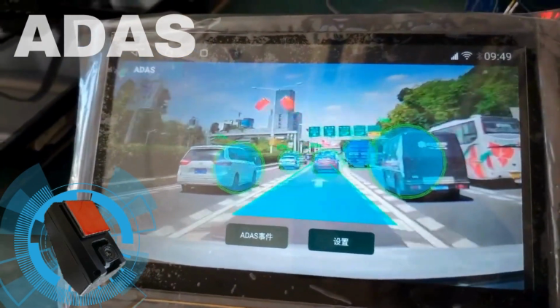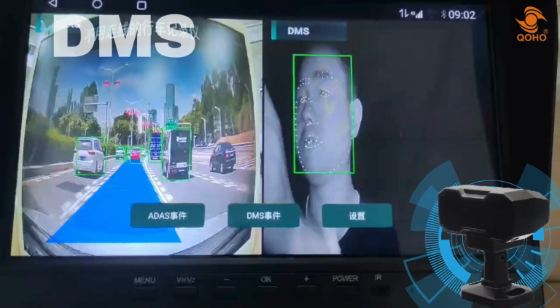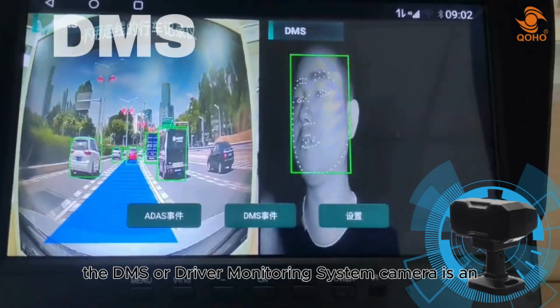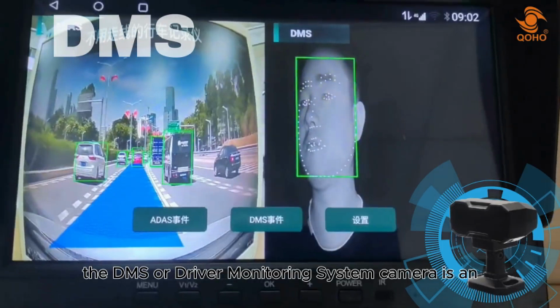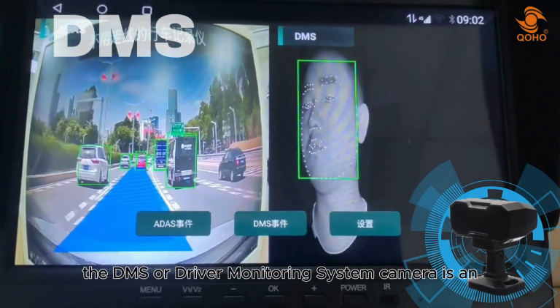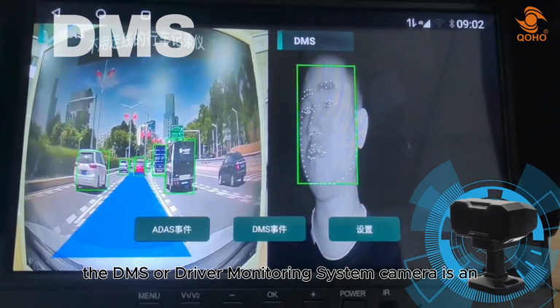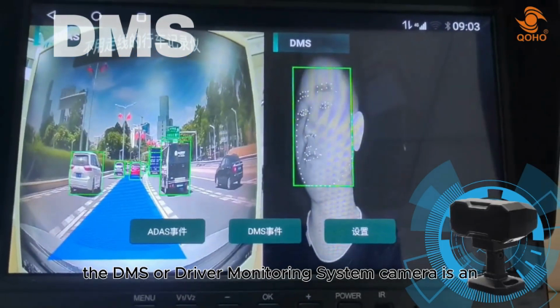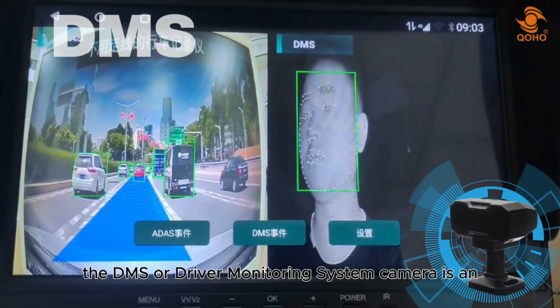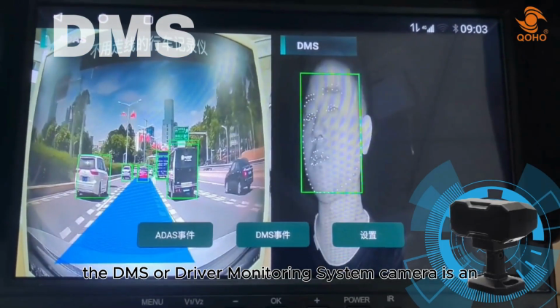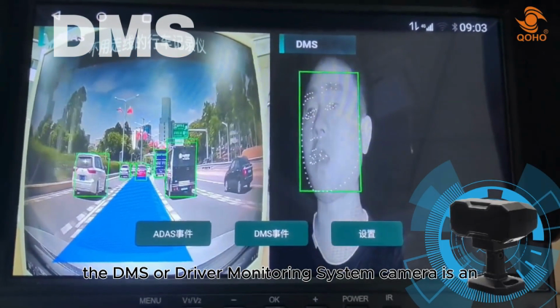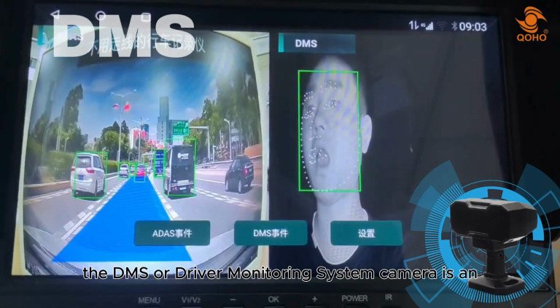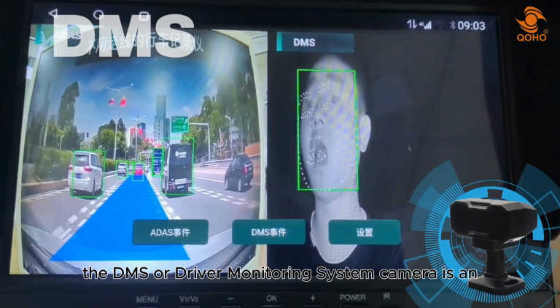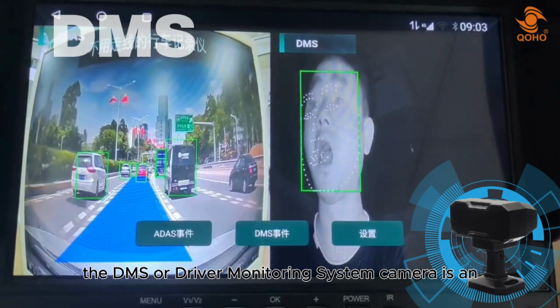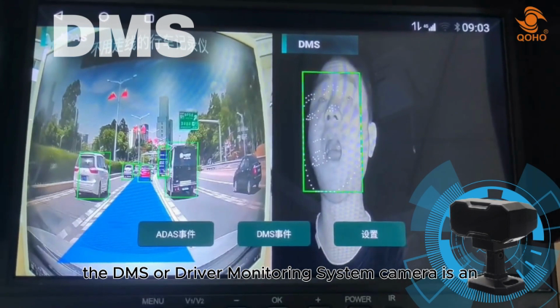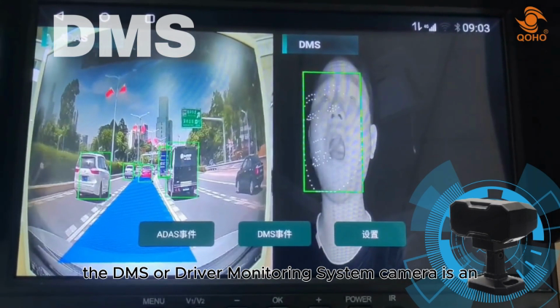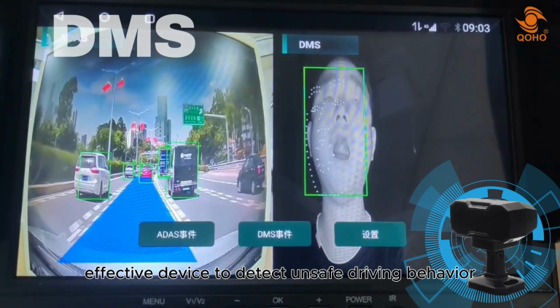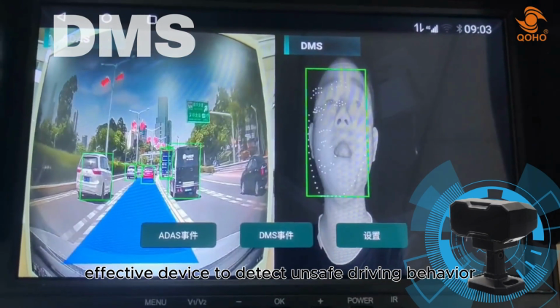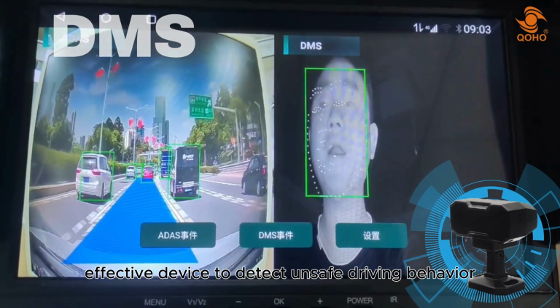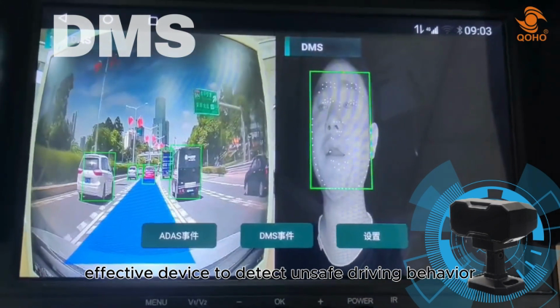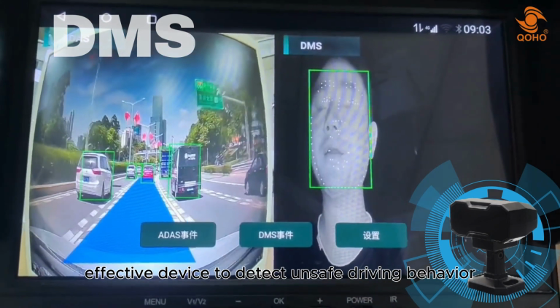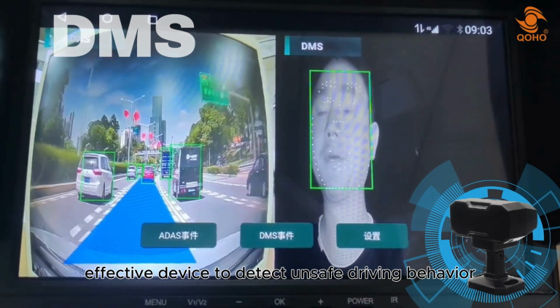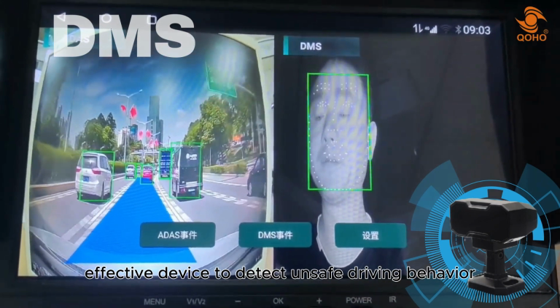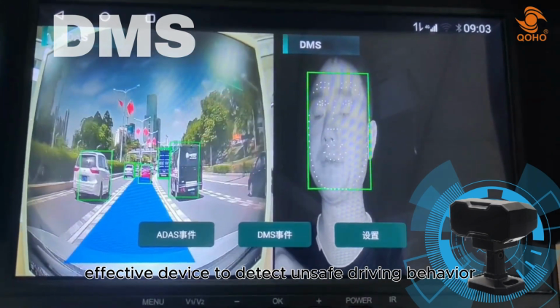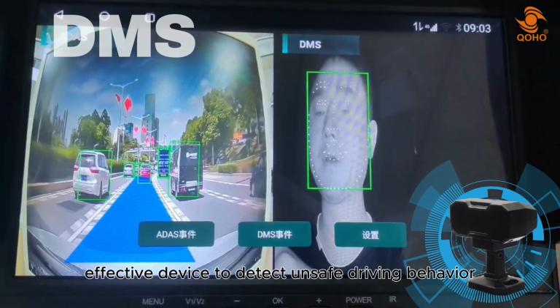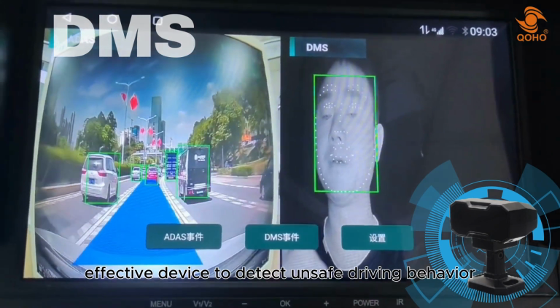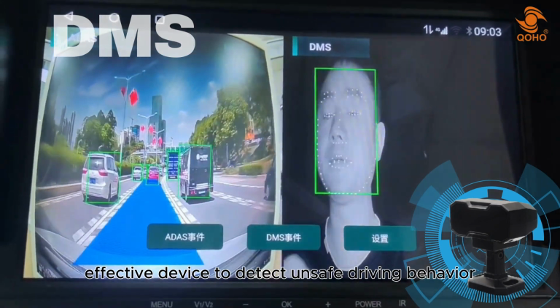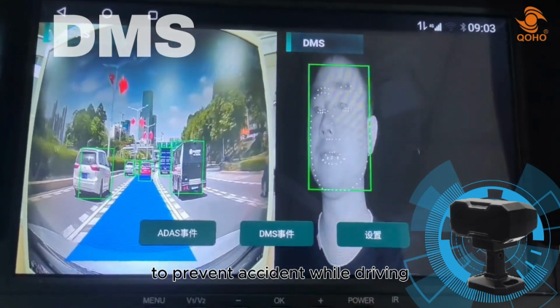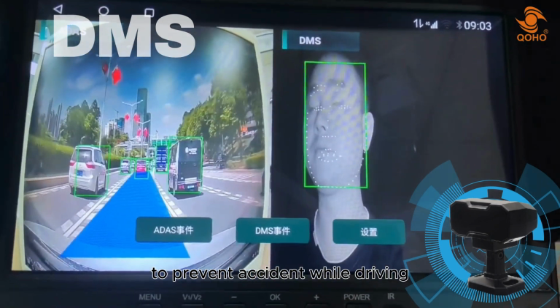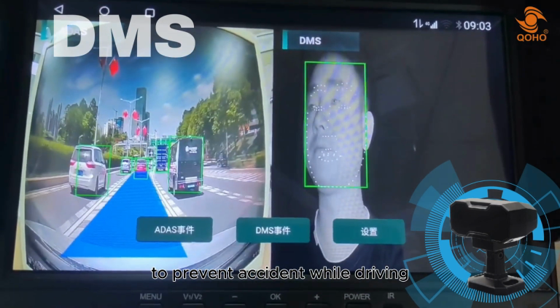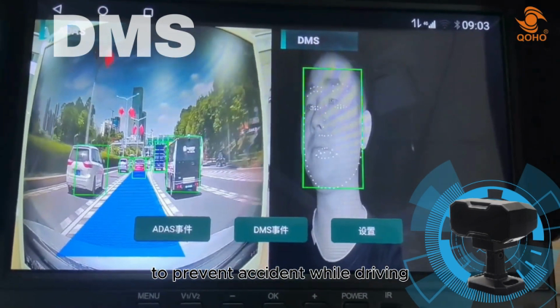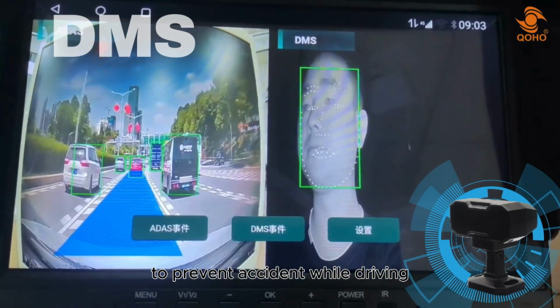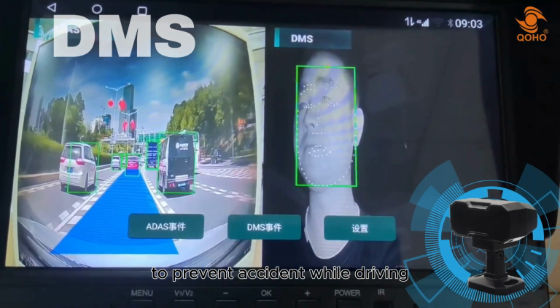The DMS, or driver monitoring system camera, is an effective device to detect unsafe driving behavior to prevent accidents while driving.